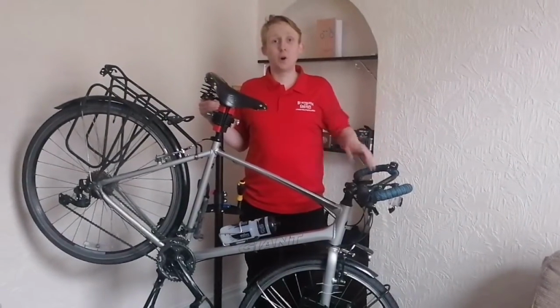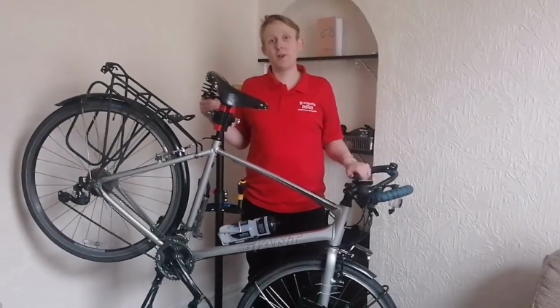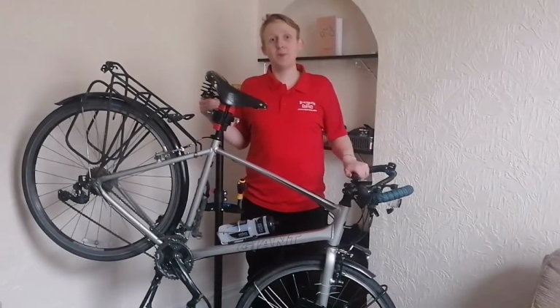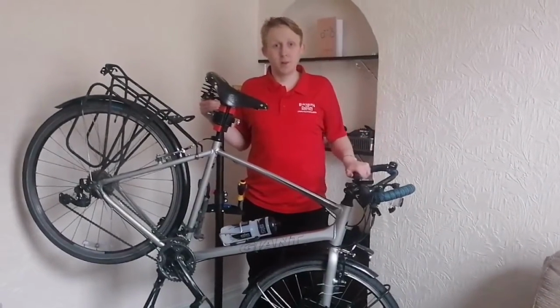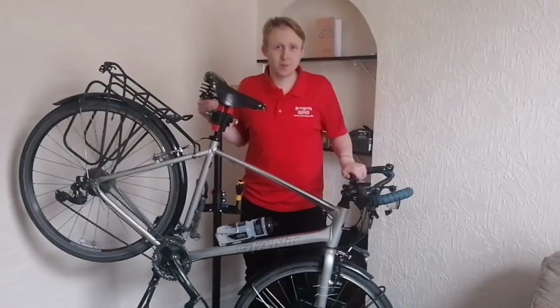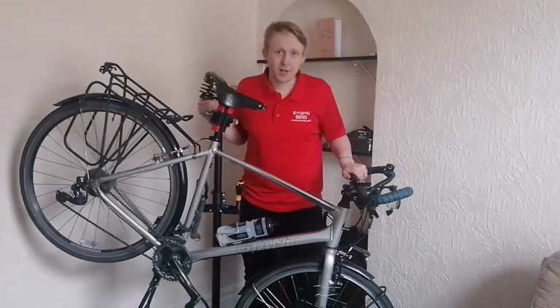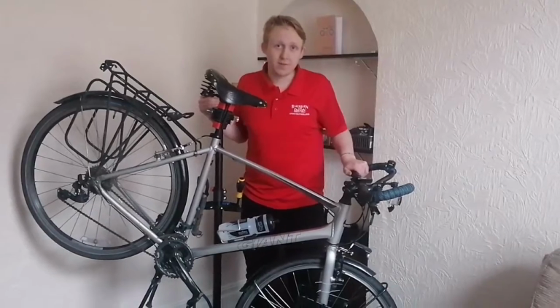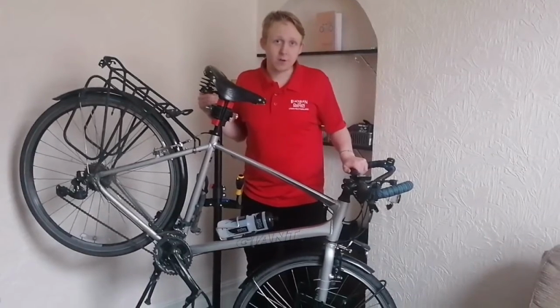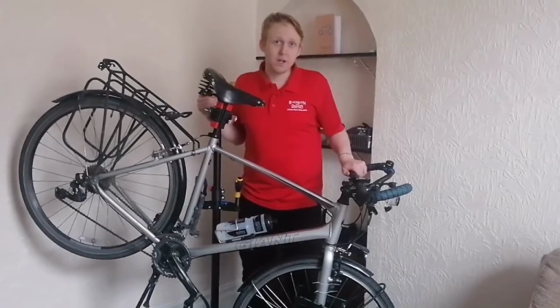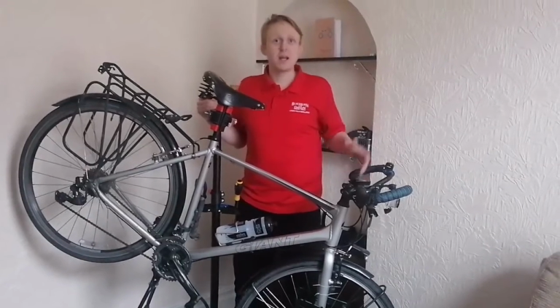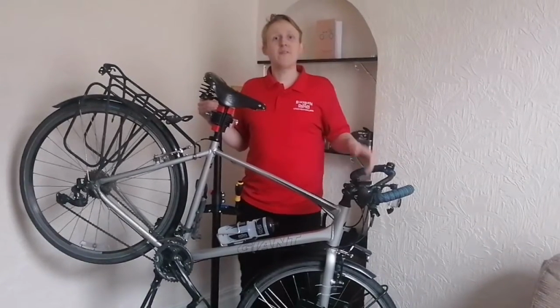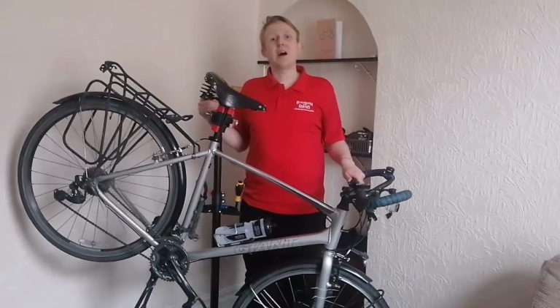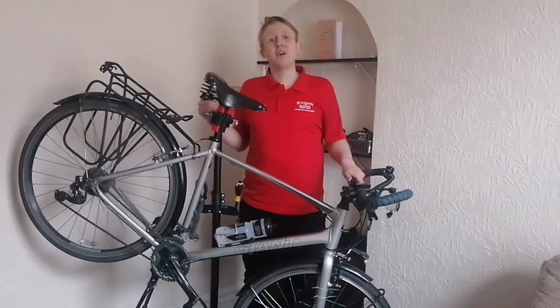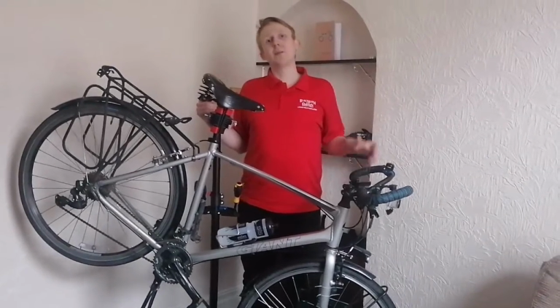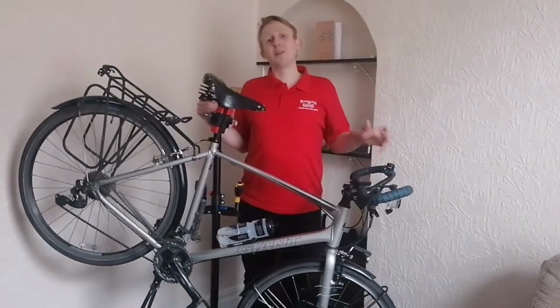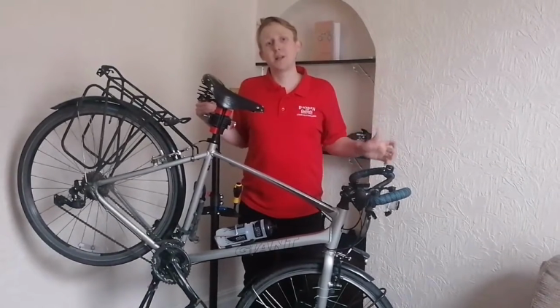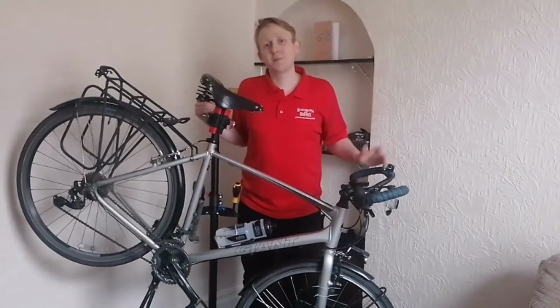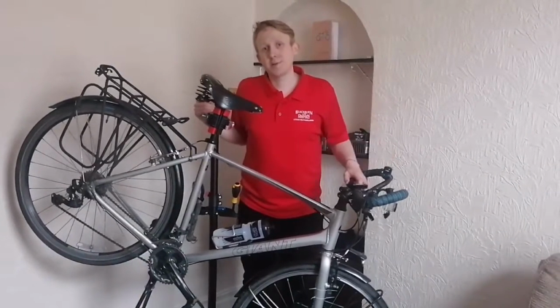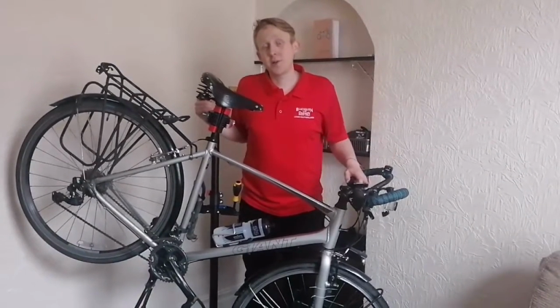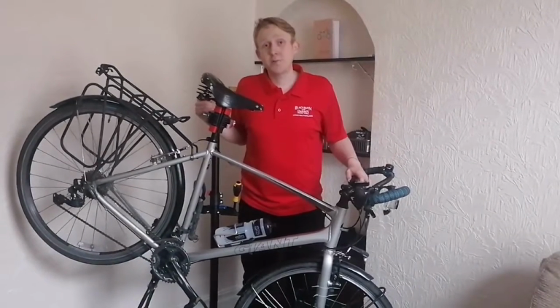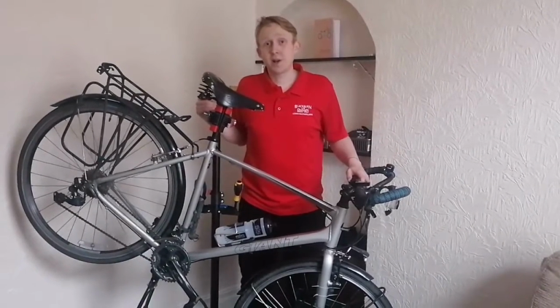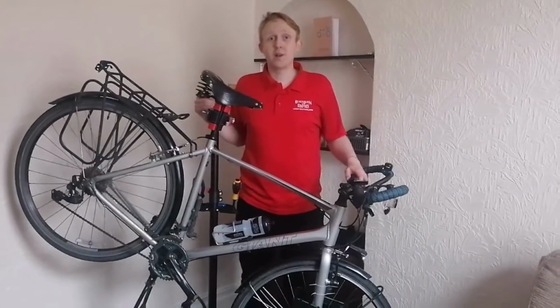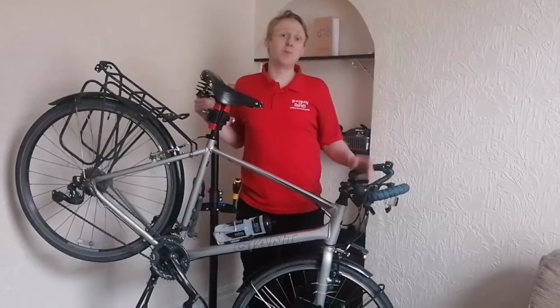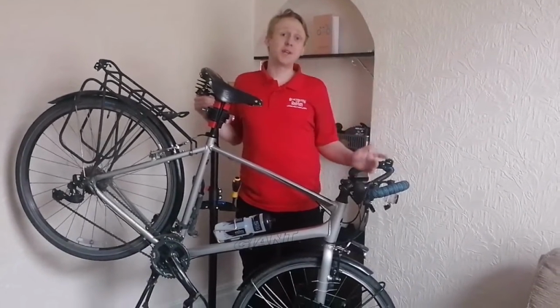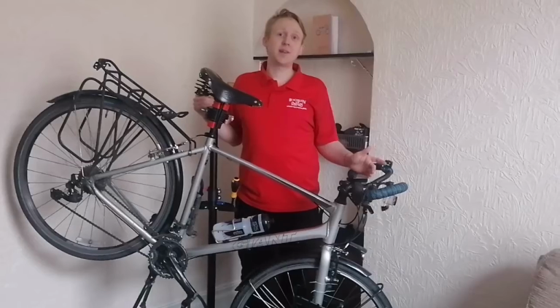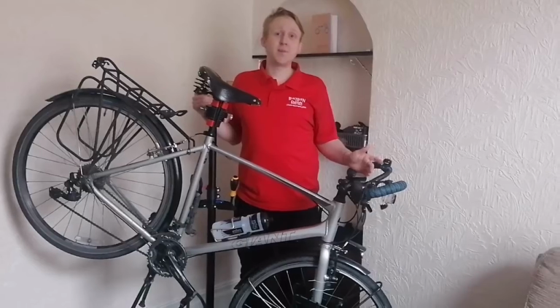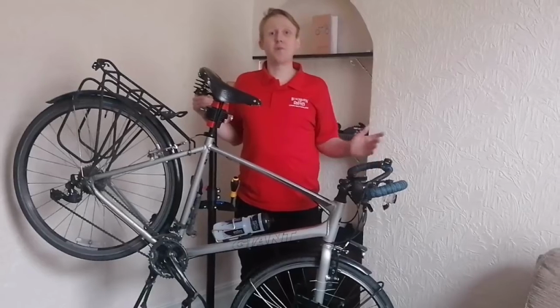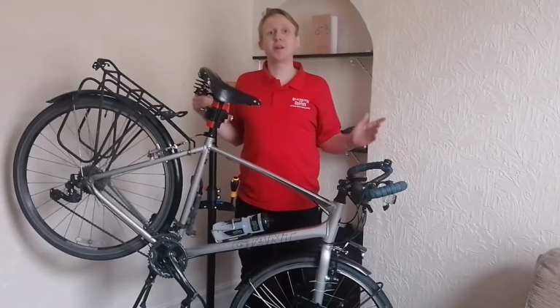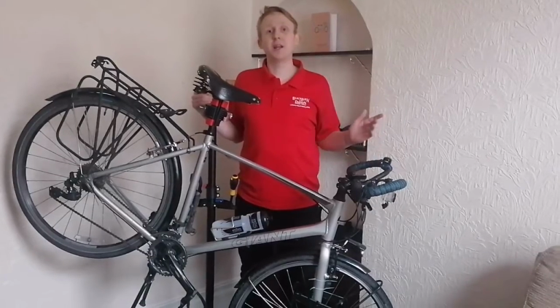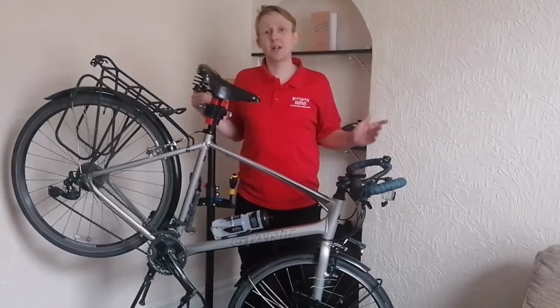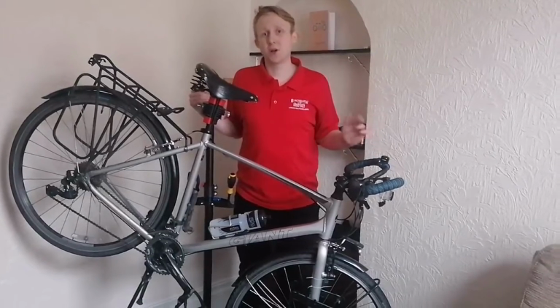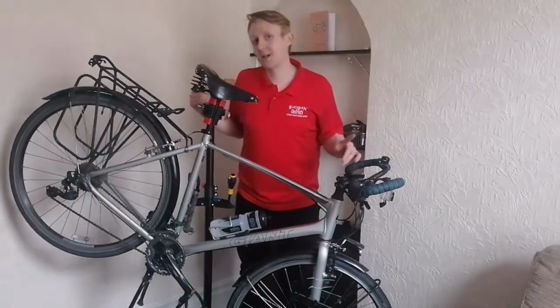Hopefully you've learned something in this video. If you have, please like and subscribe to our YouTube channel, and we'll see you next time for more cycling related content.